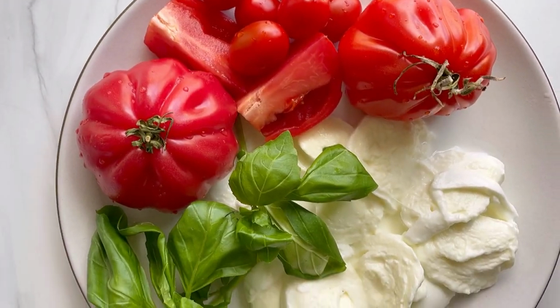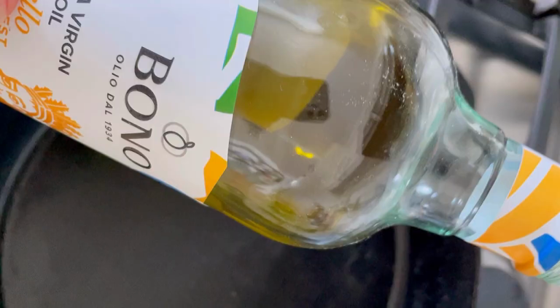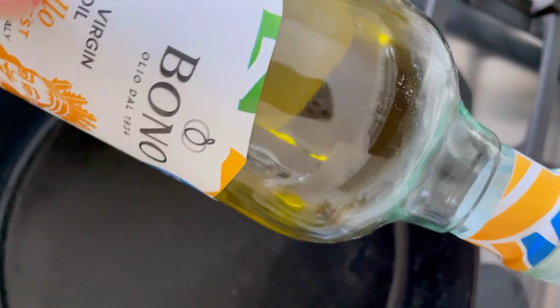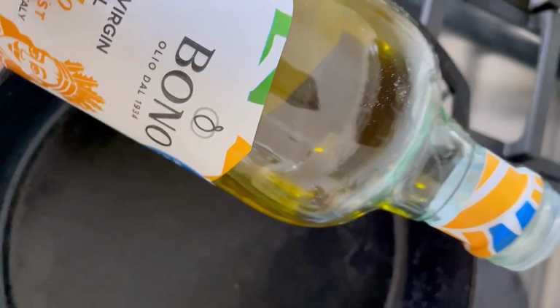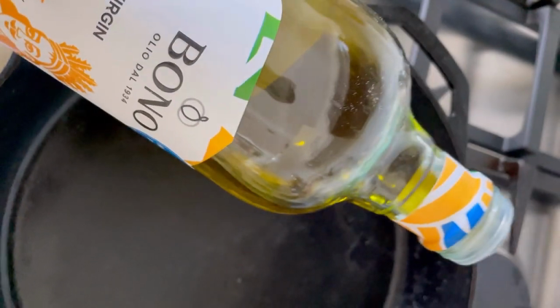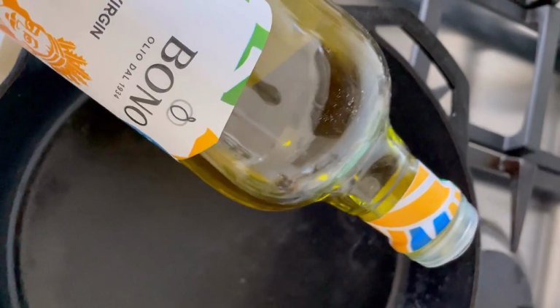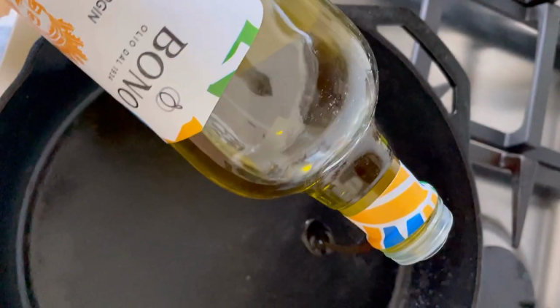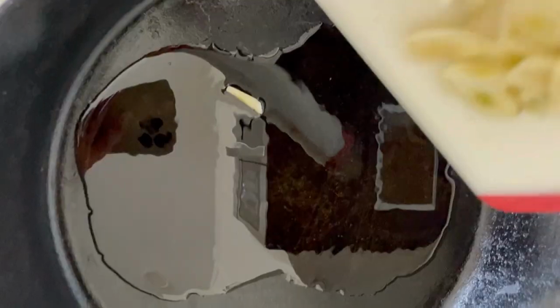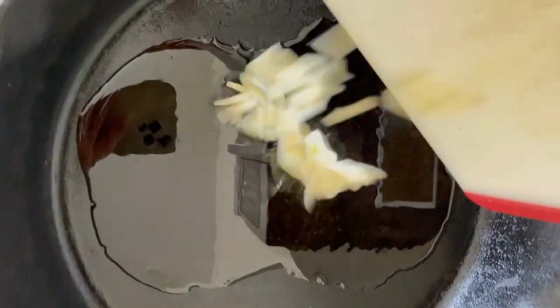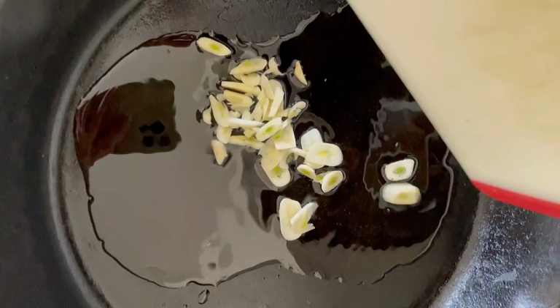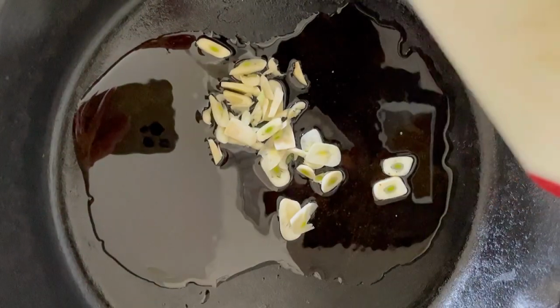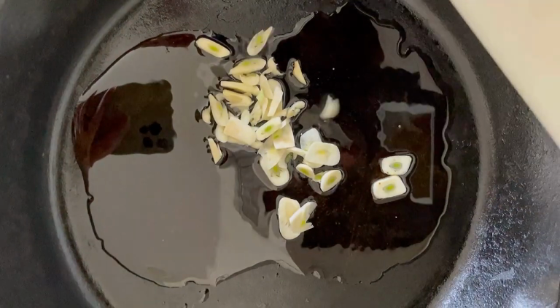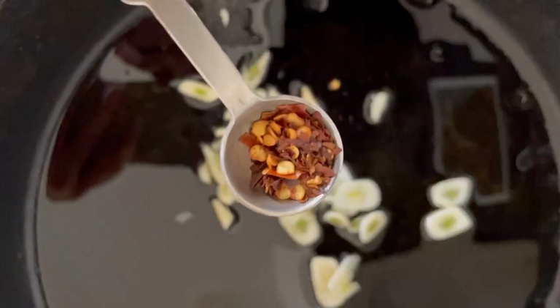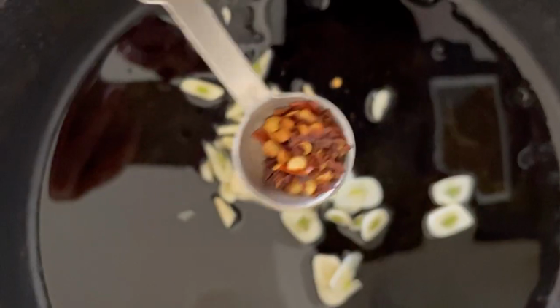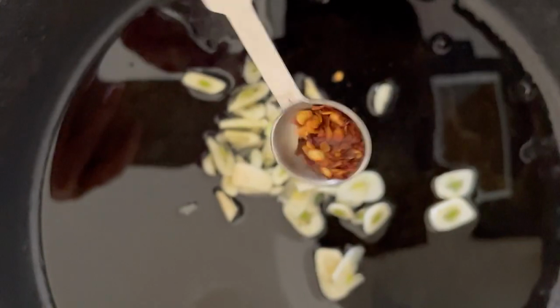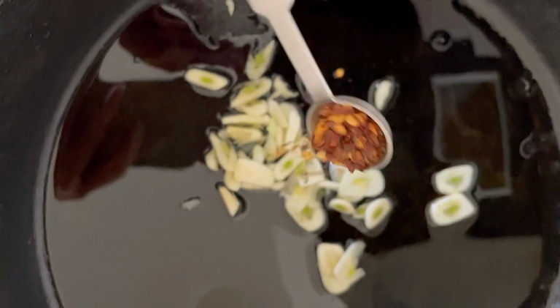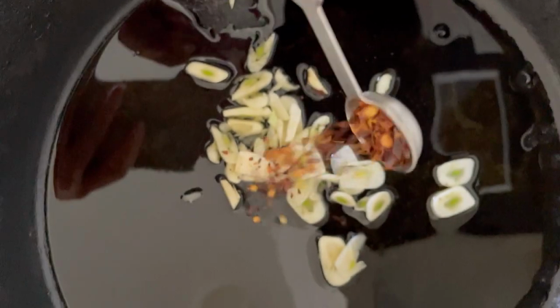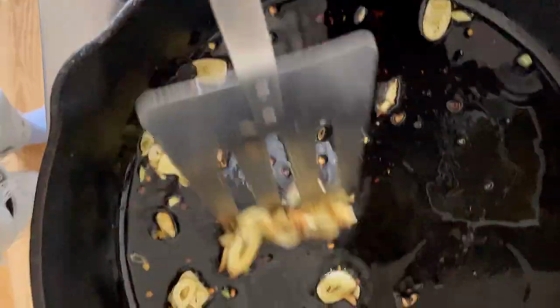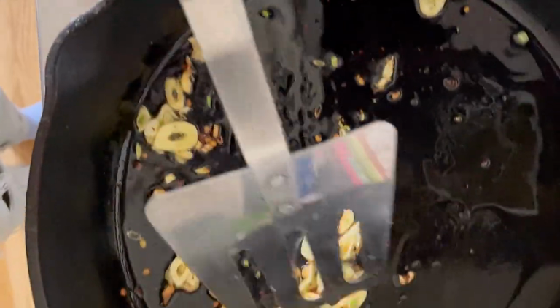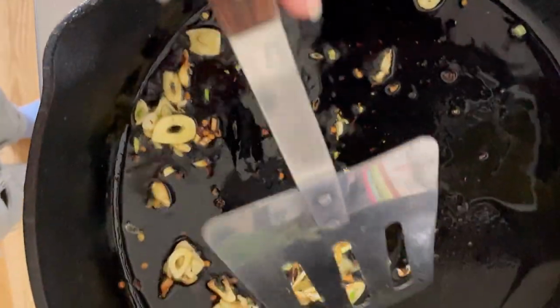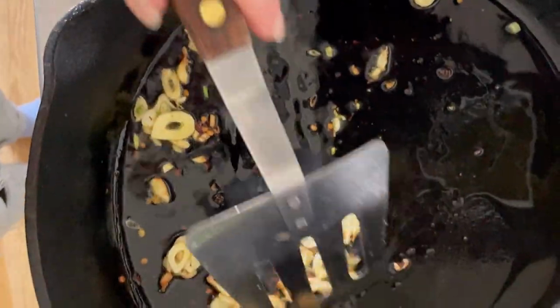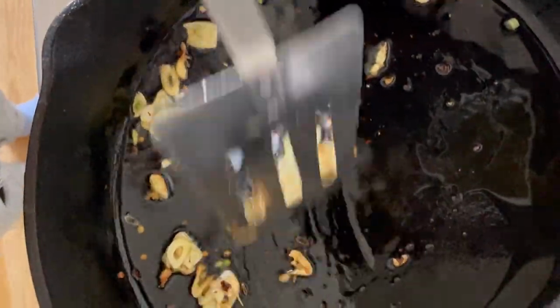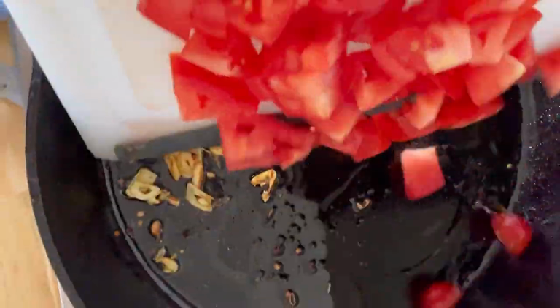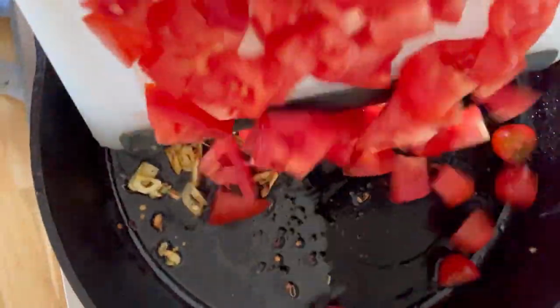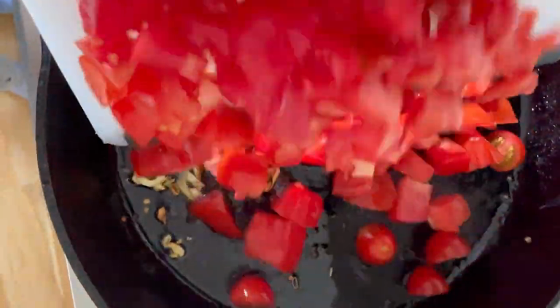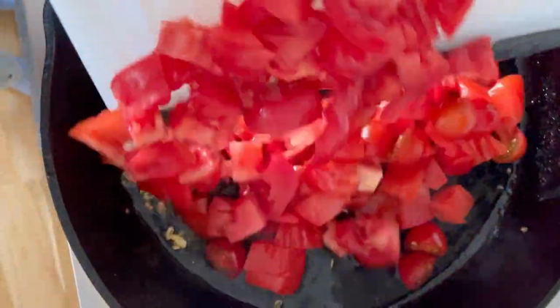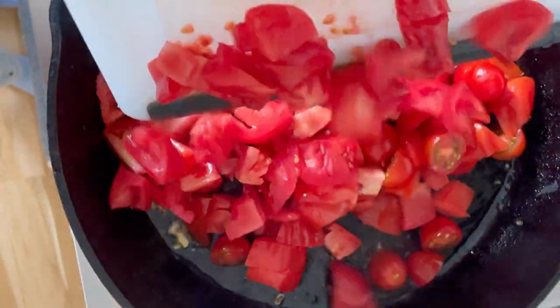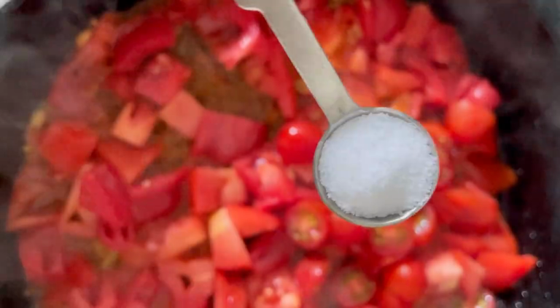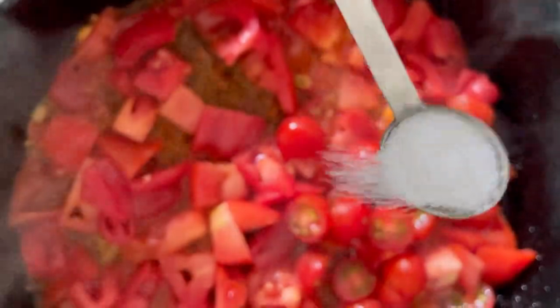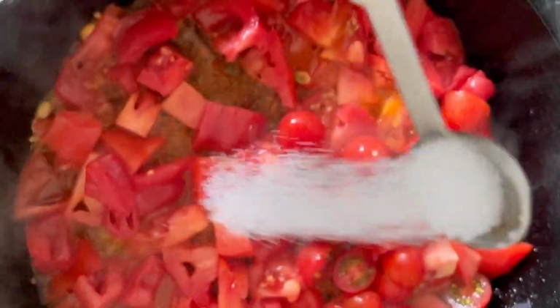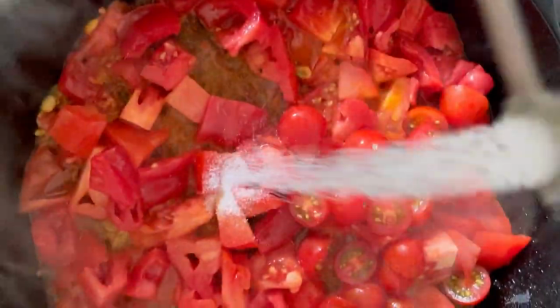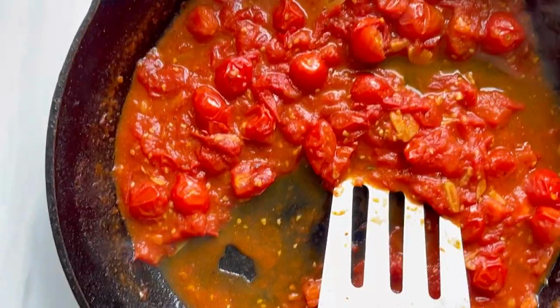To make this low FODMAP, simply omit the garlic. We're going to add lots of heirloom tomatoes, cherry tomatoes, whatever you find at the market.